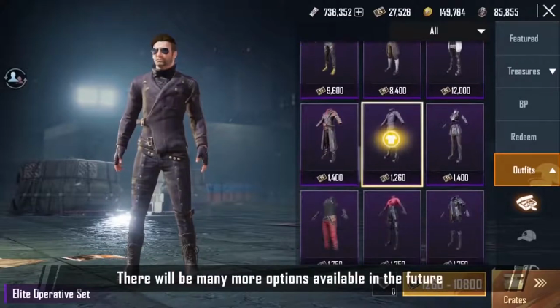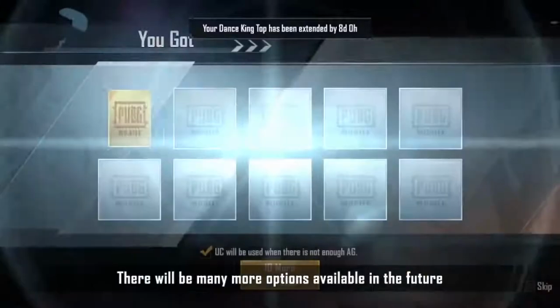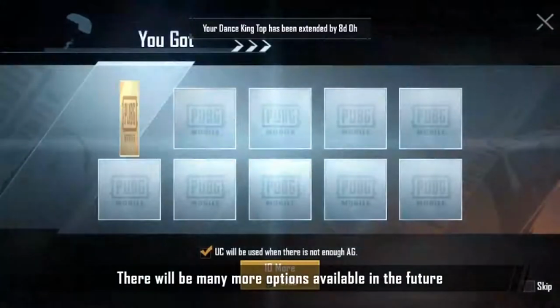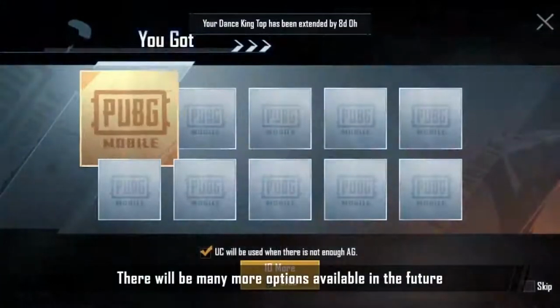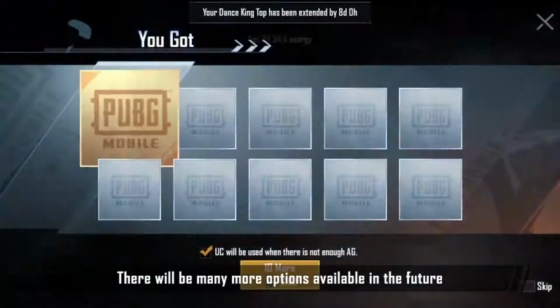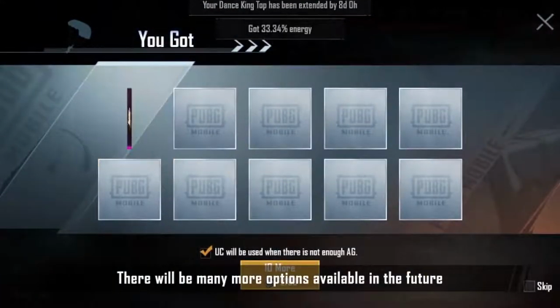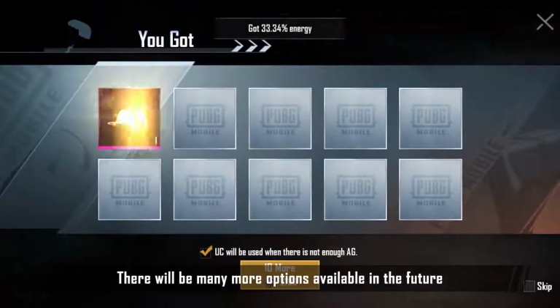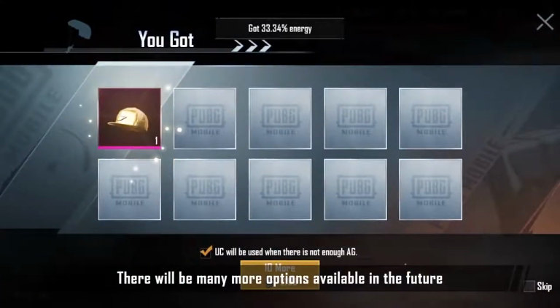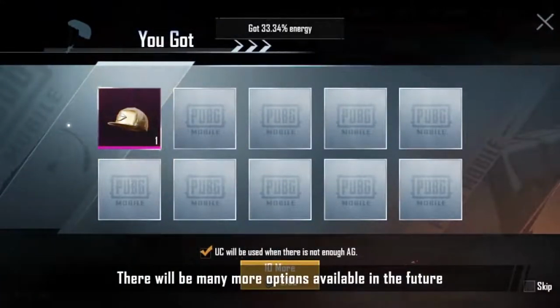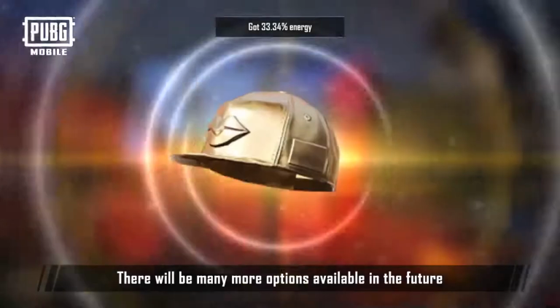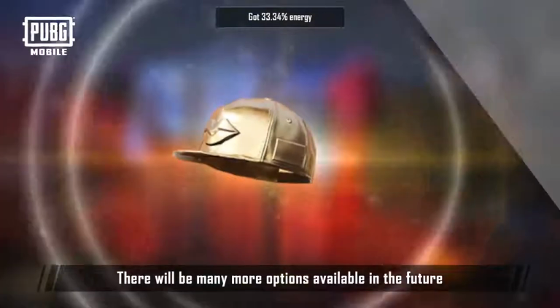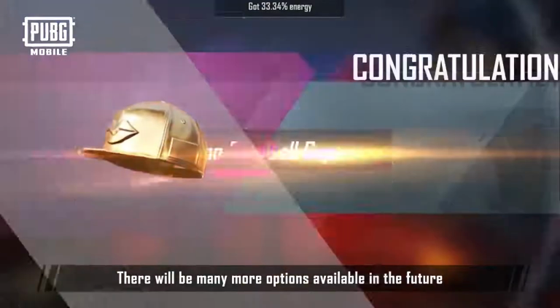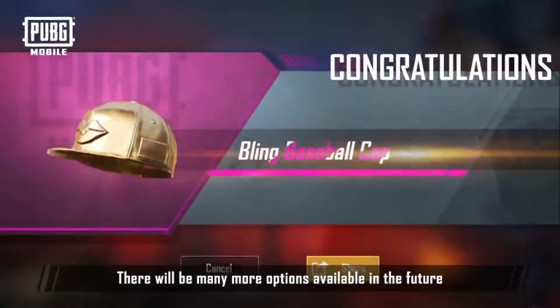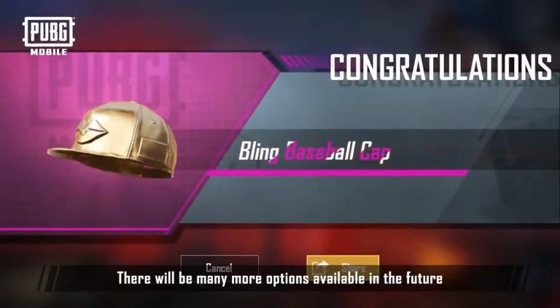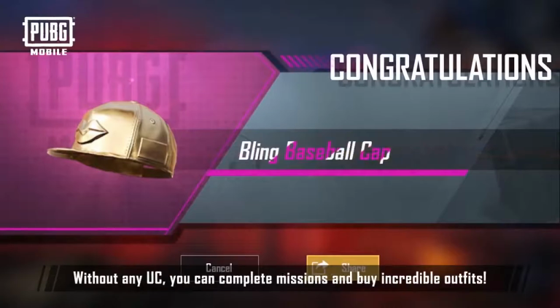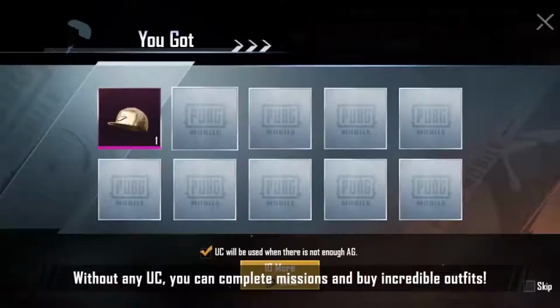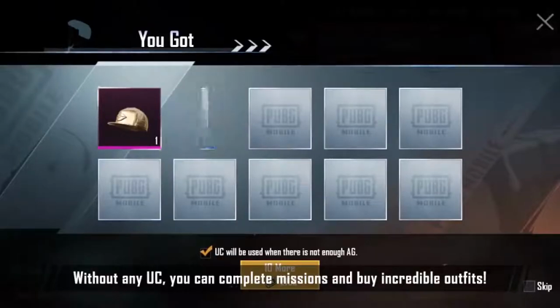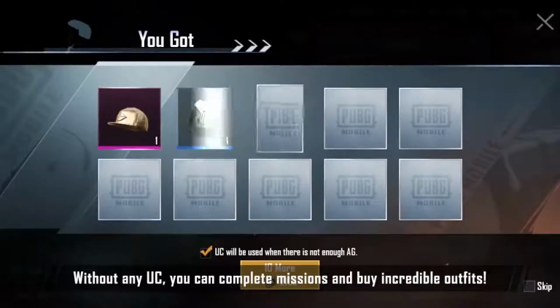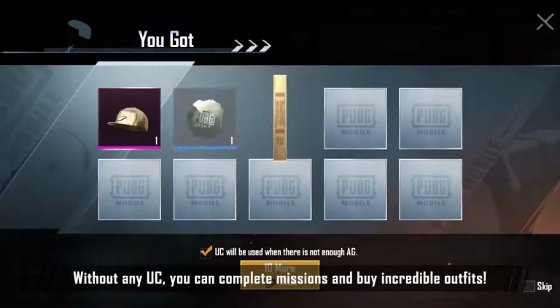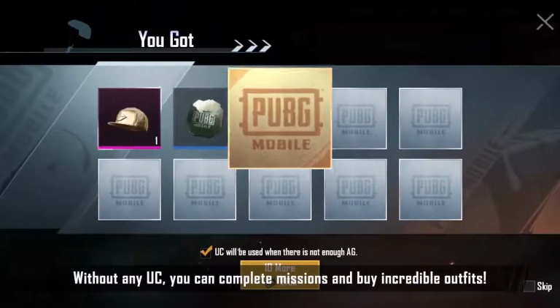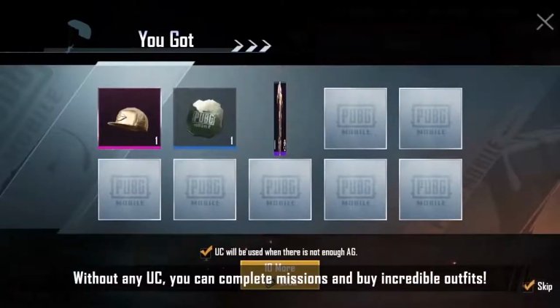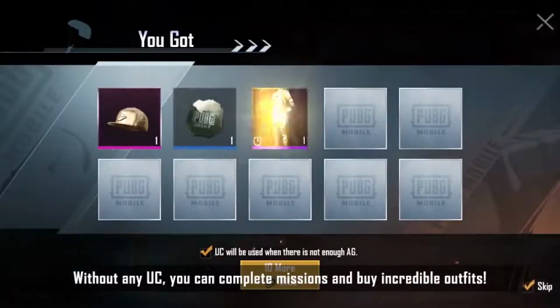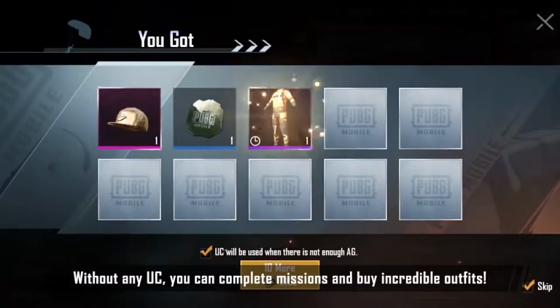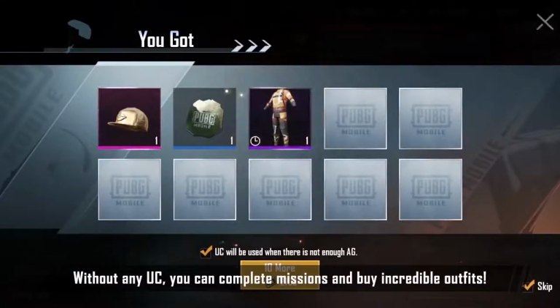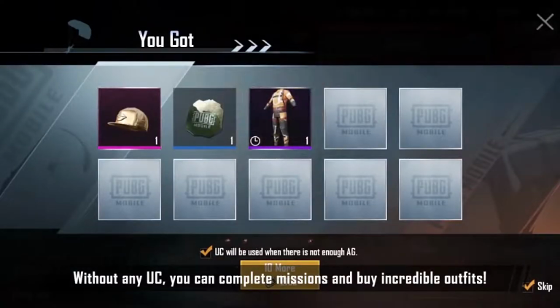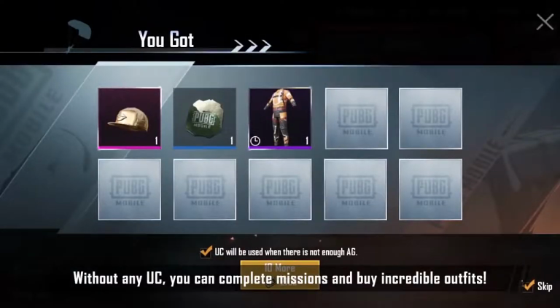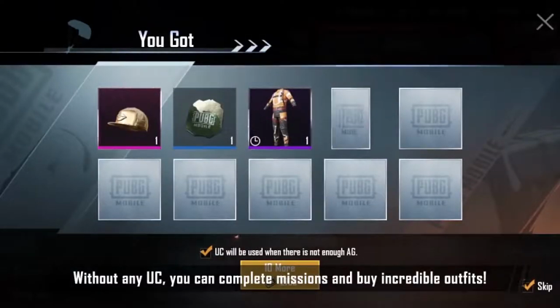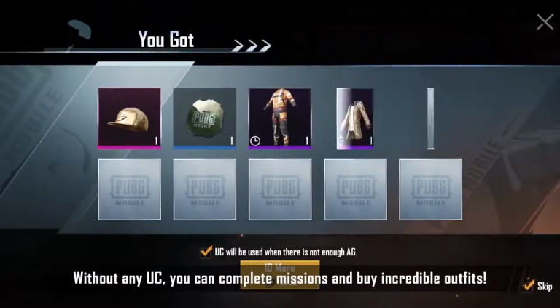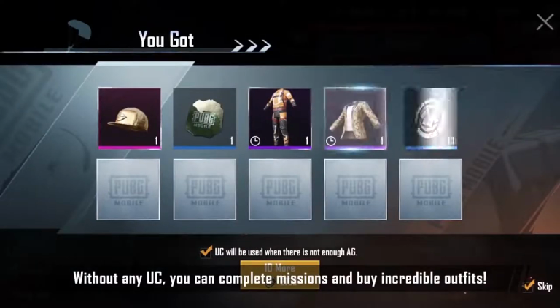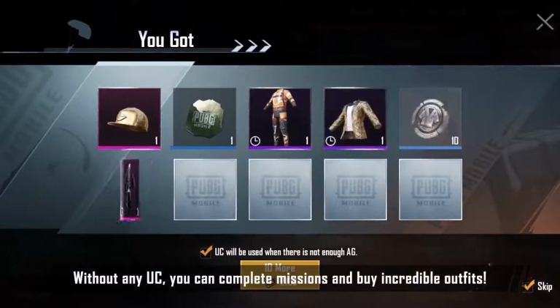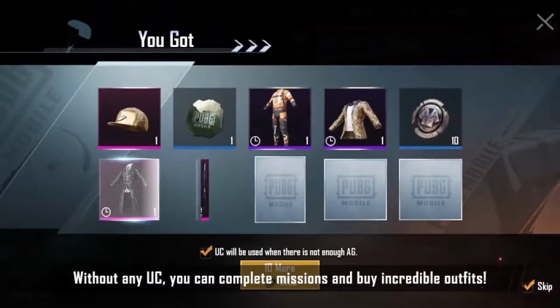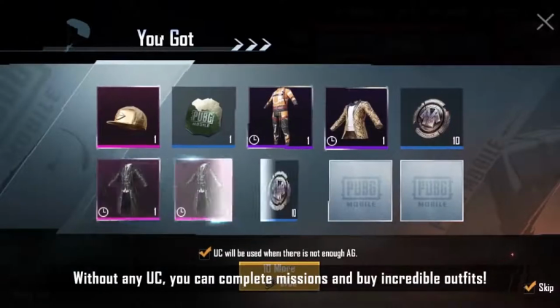There will be many more options available in the future, too. So even without any U.C., you can complete missions and buy incredible outfits.